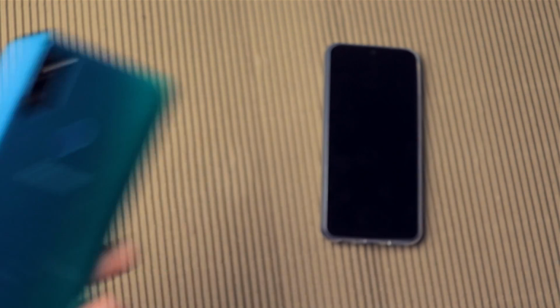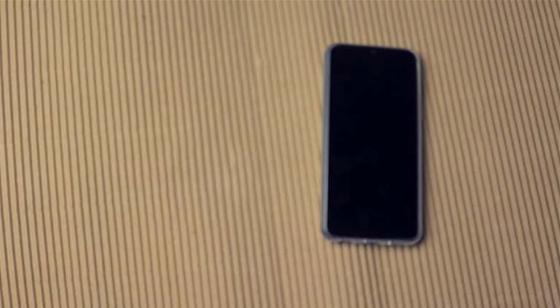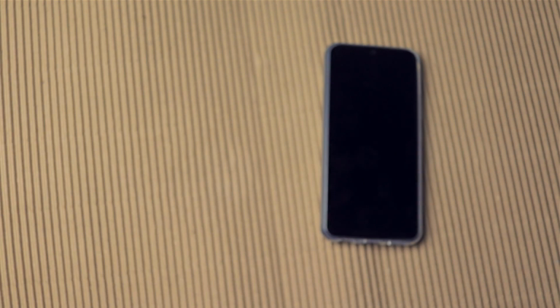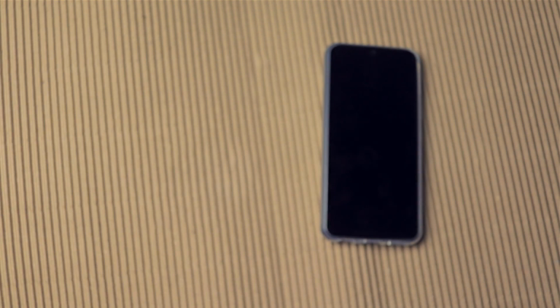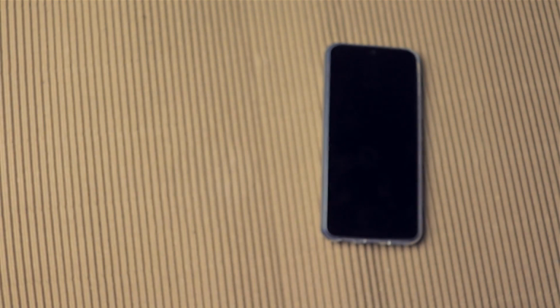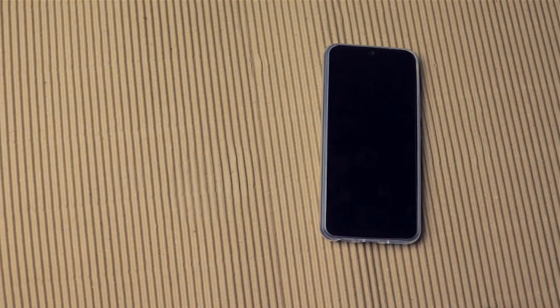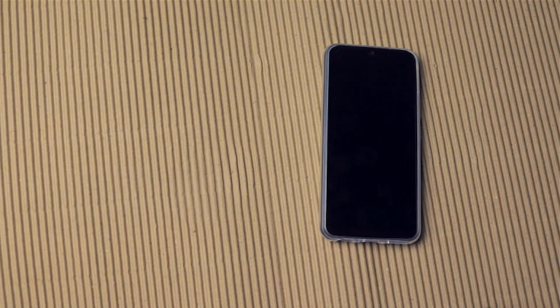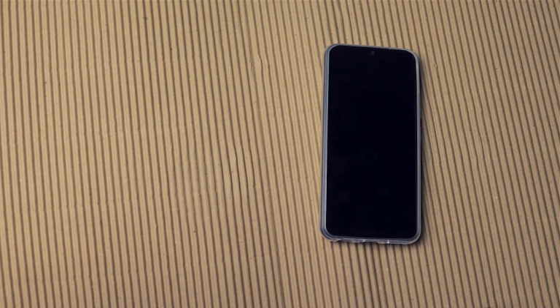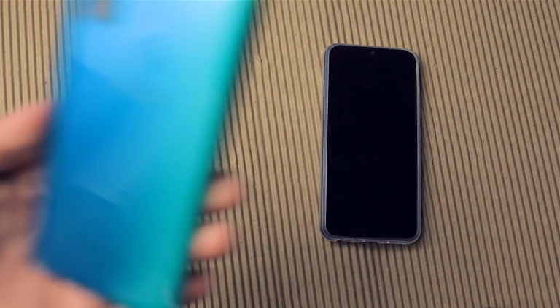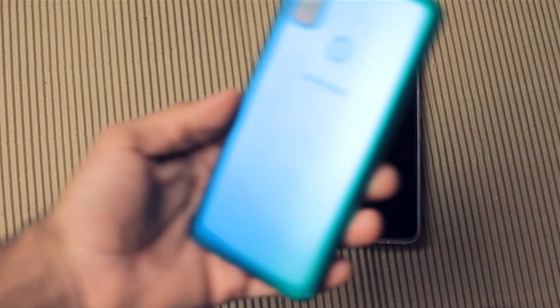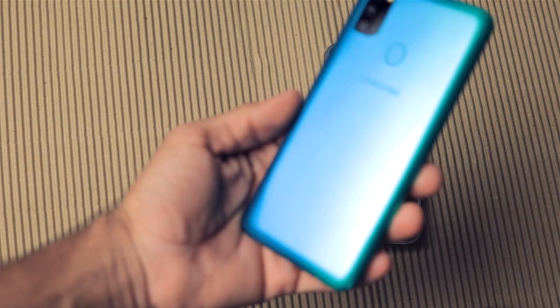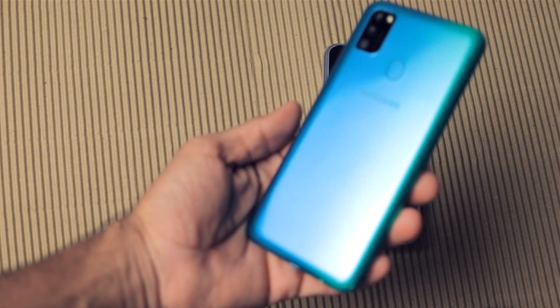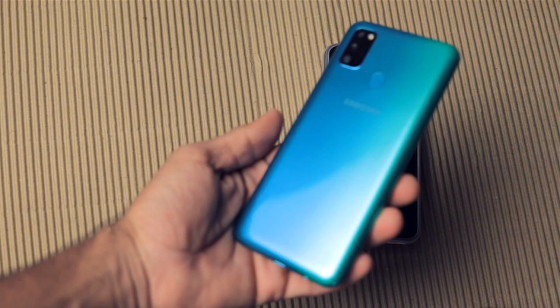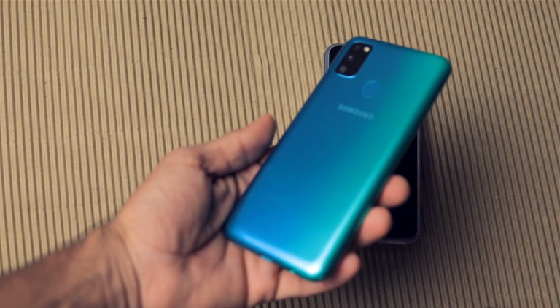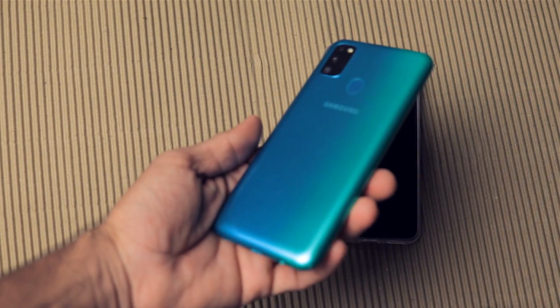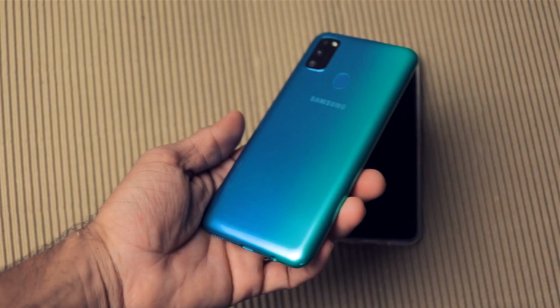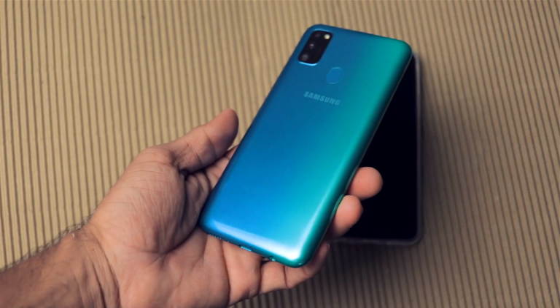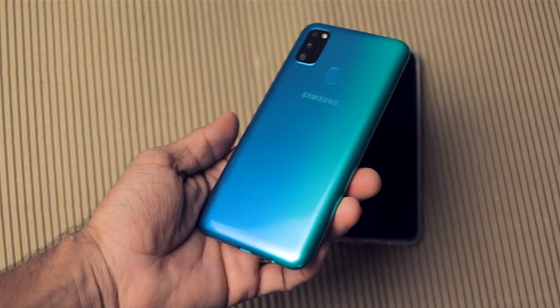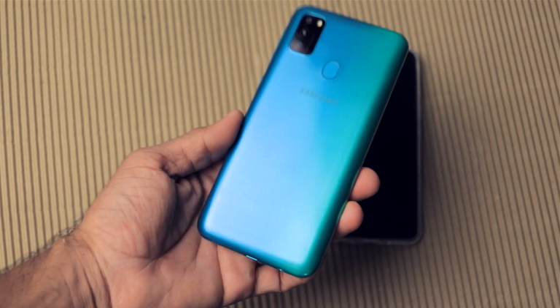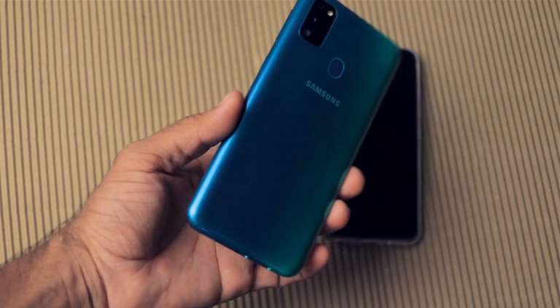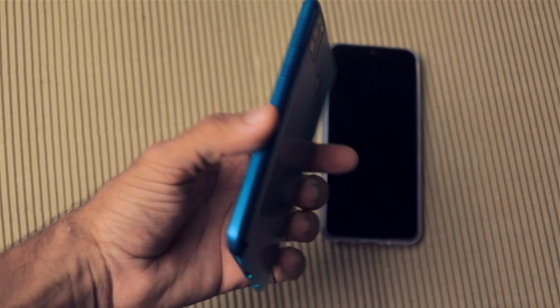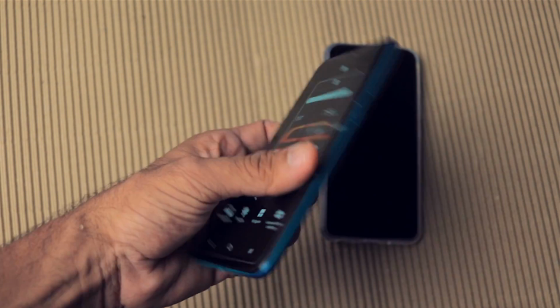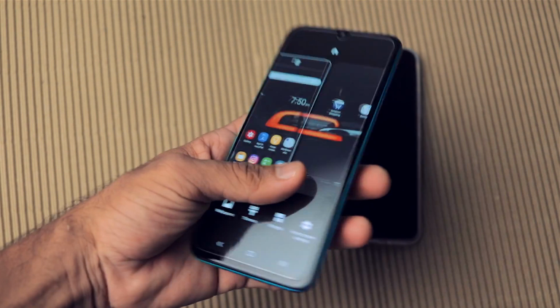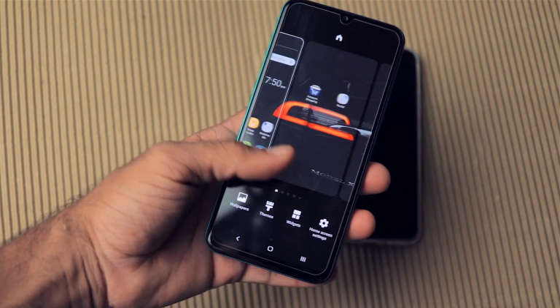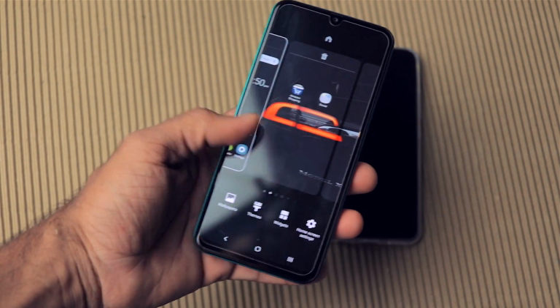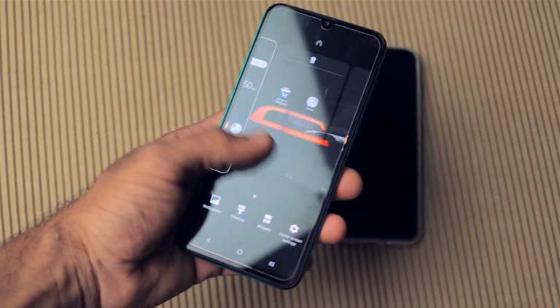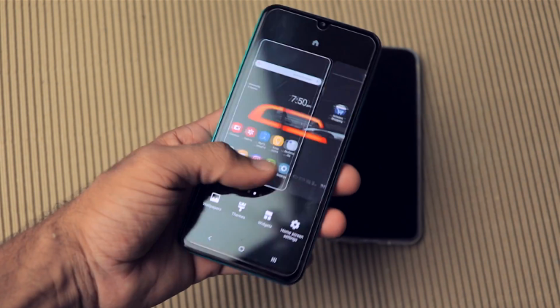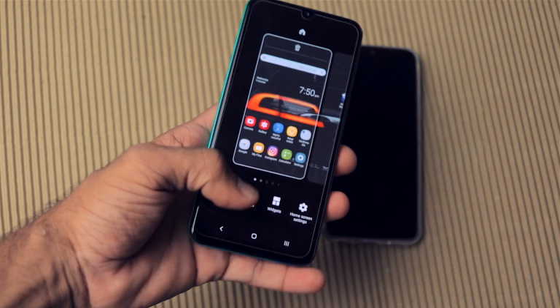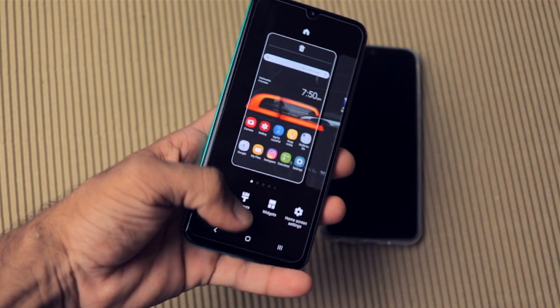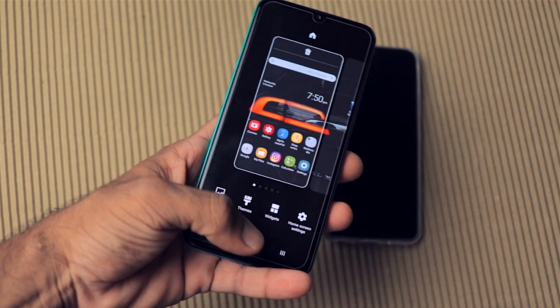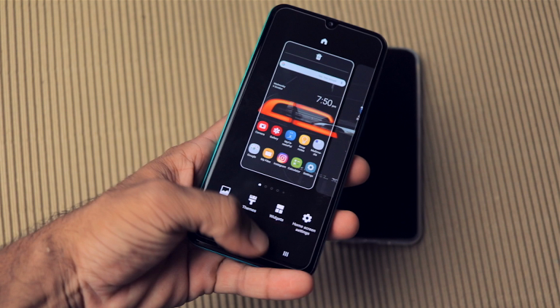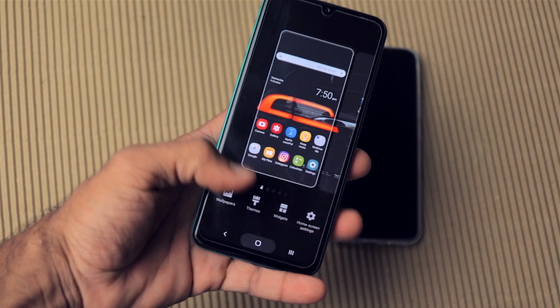Hey, what's up guys, my name is Zaheer and this is the charging test of the Samsung Galaxy M30s. Let's begin.